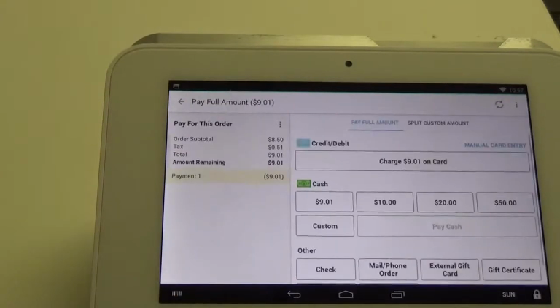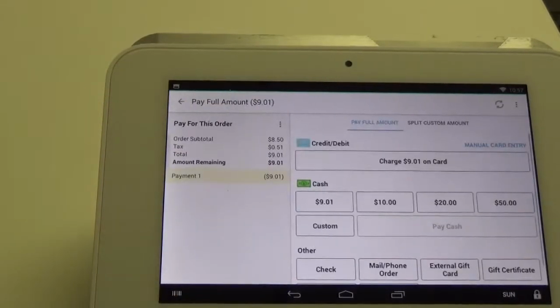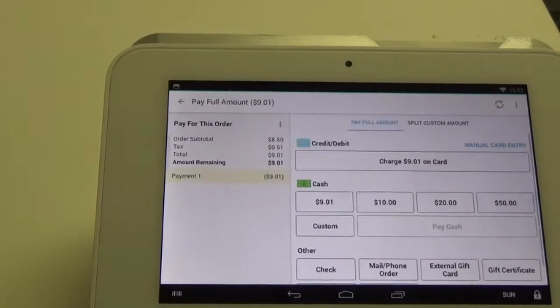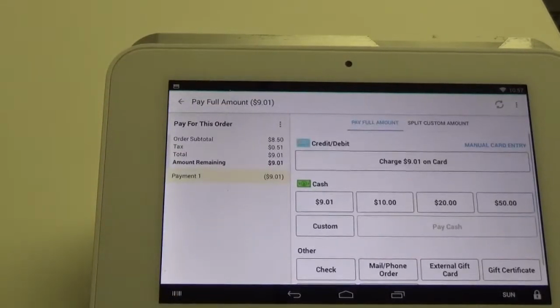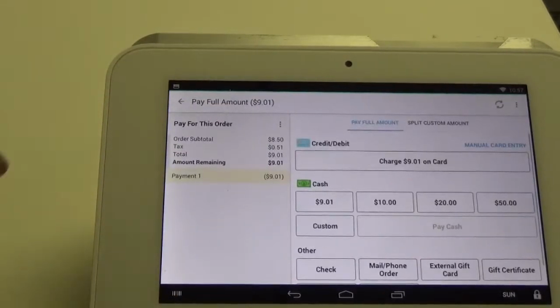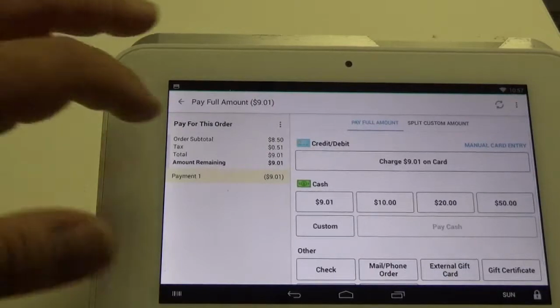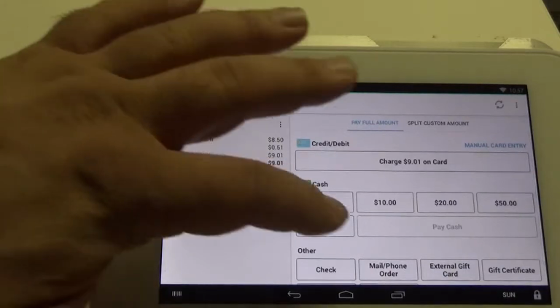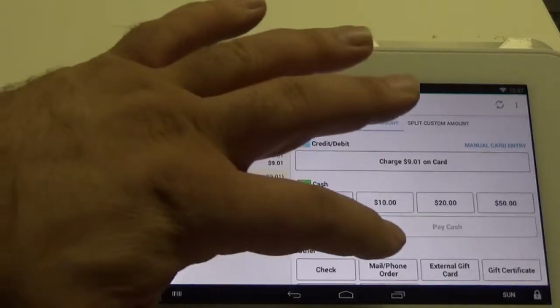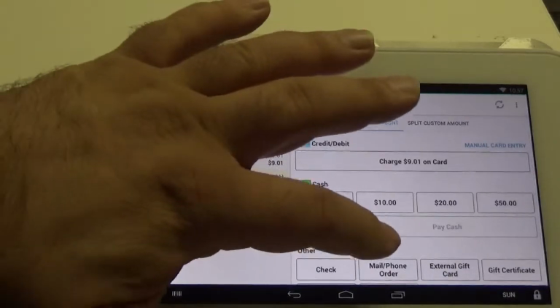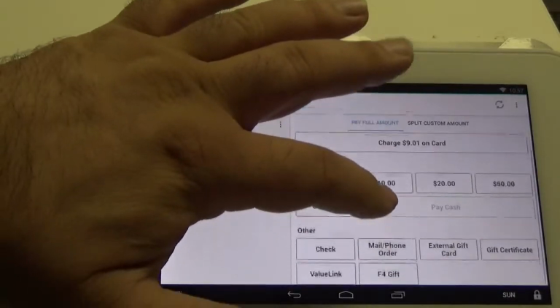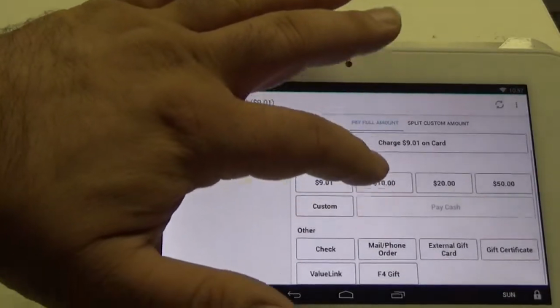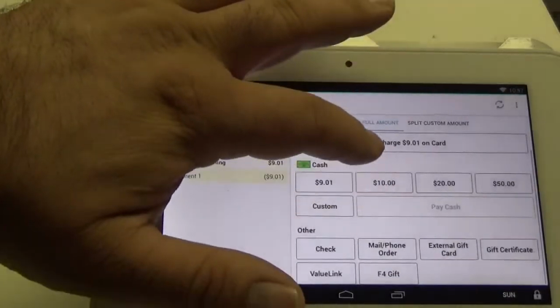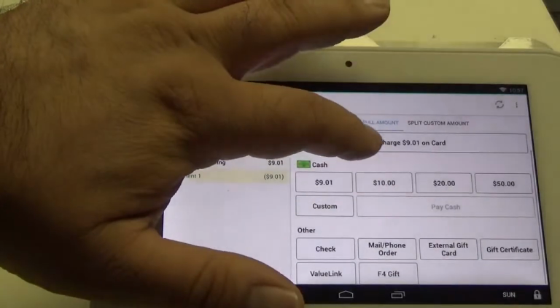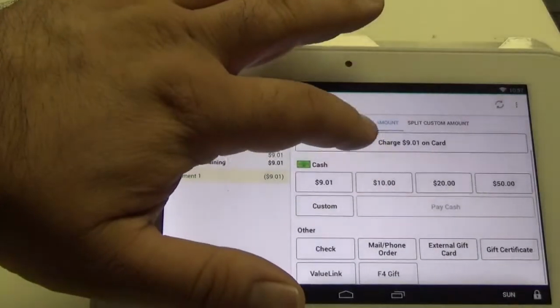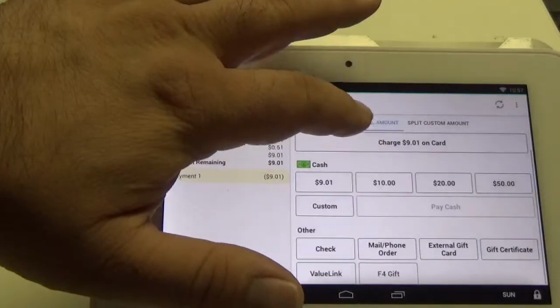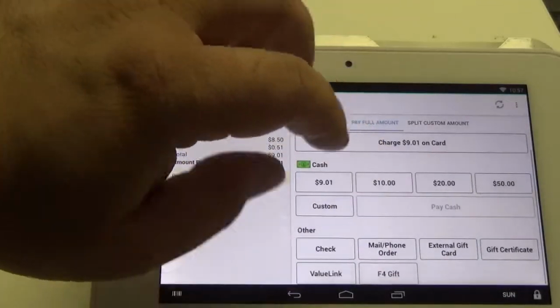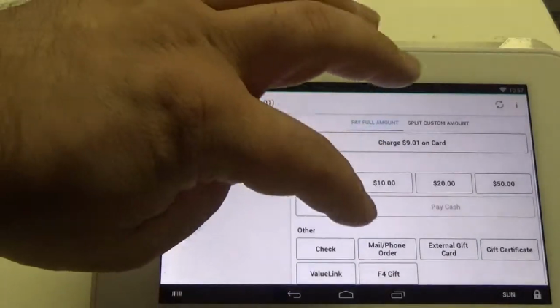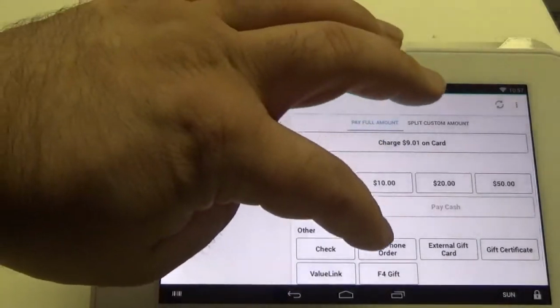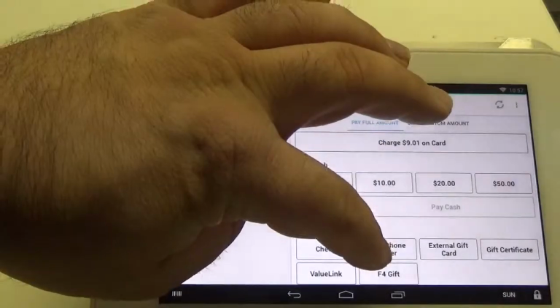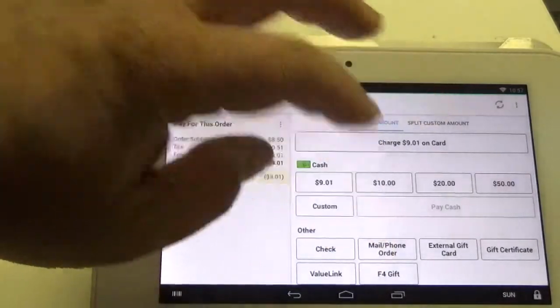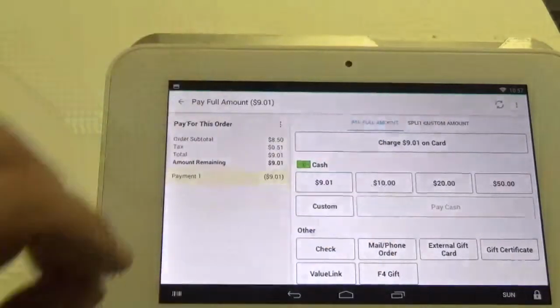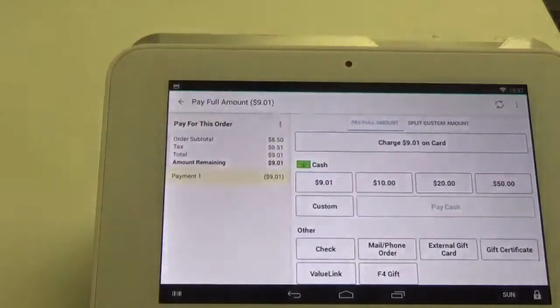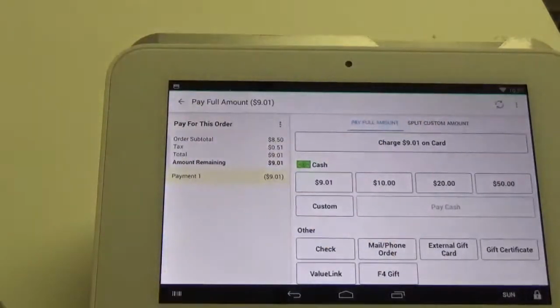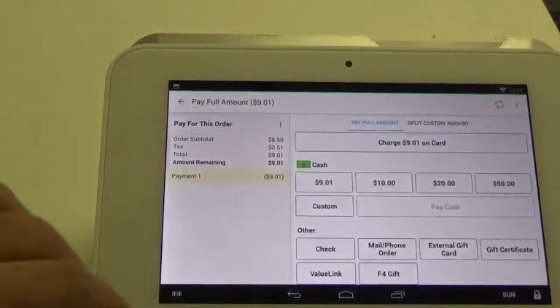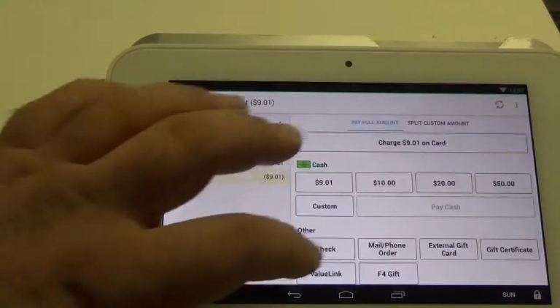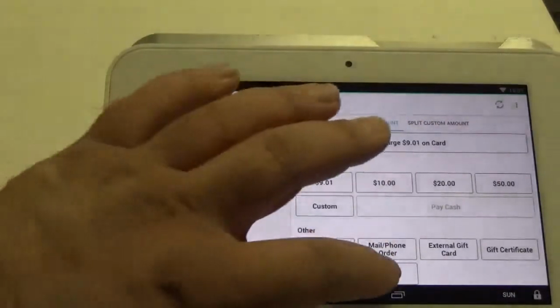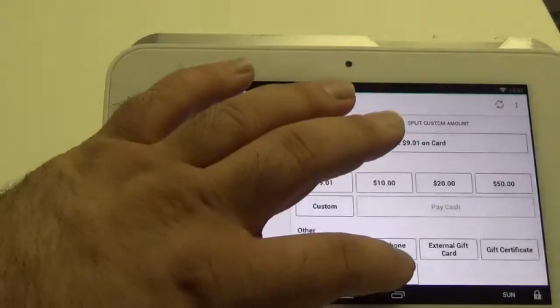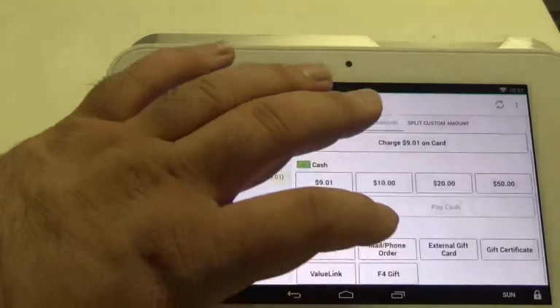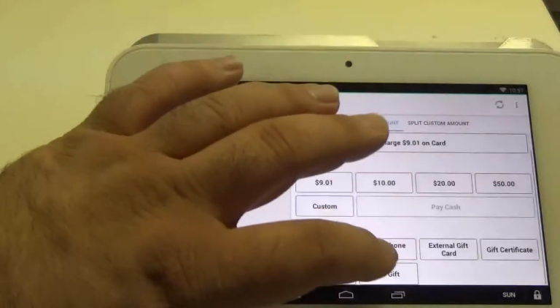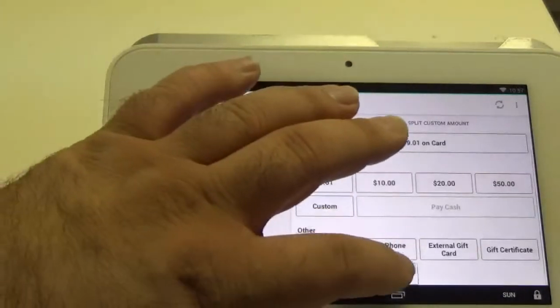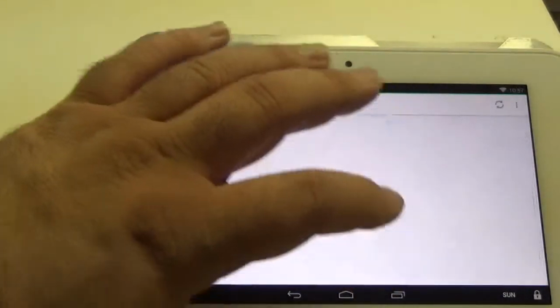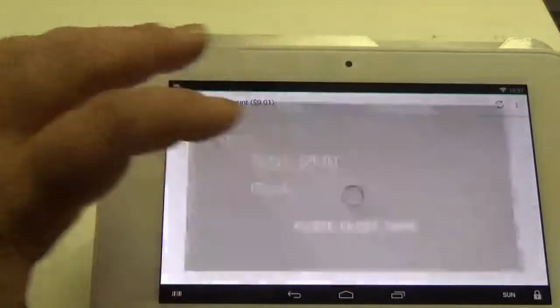From this screen we're just going to scroll down and you'll see at the bottom where it says F4 Gift. Go ahead and click that.